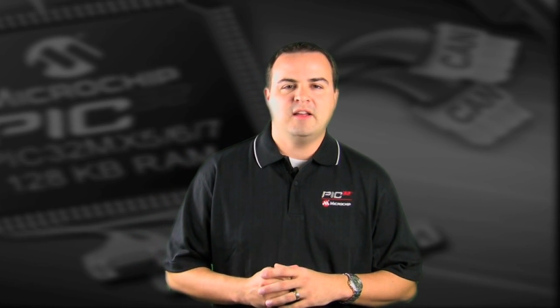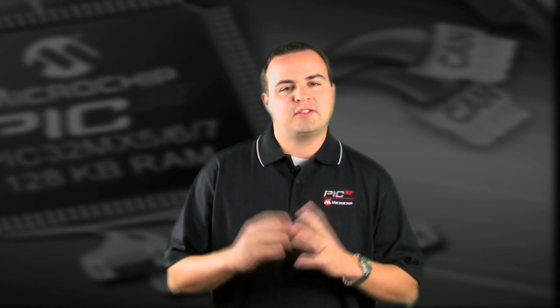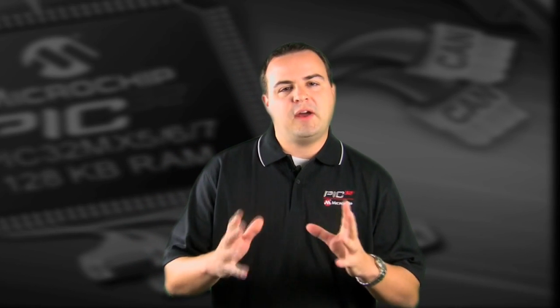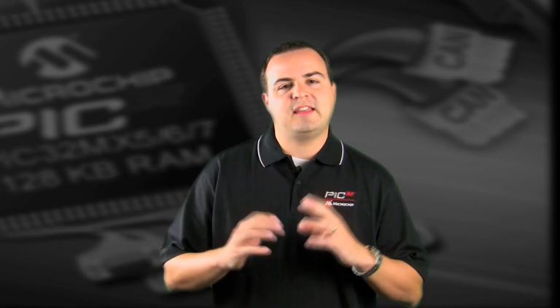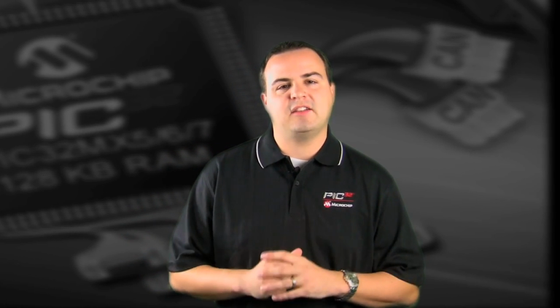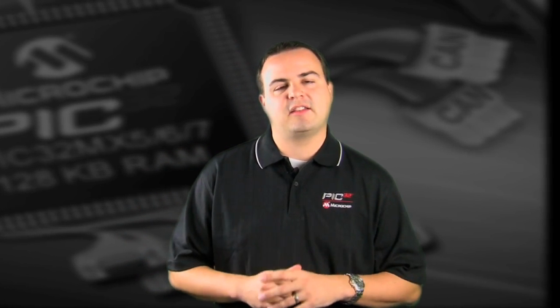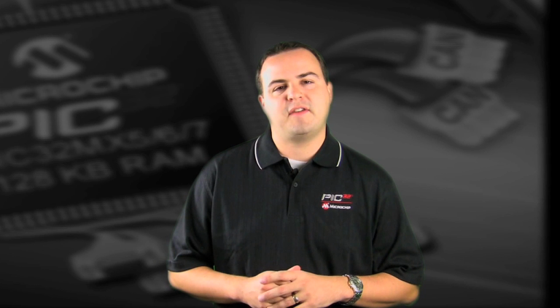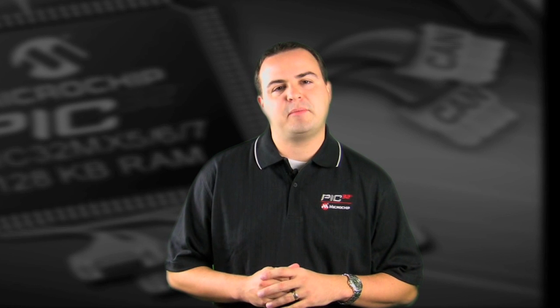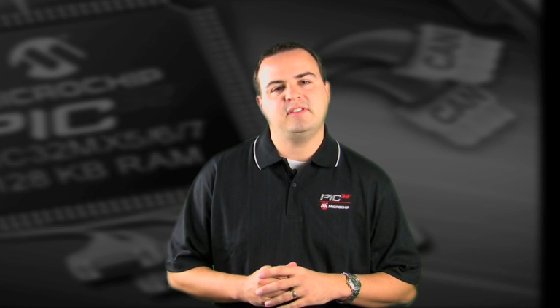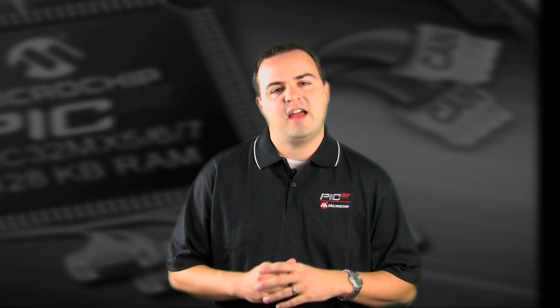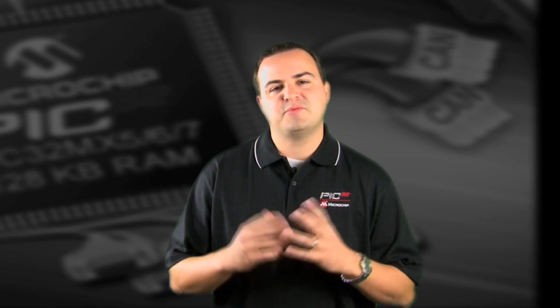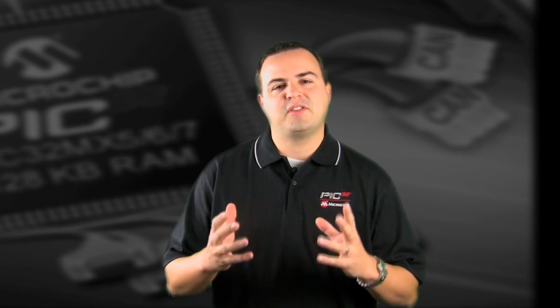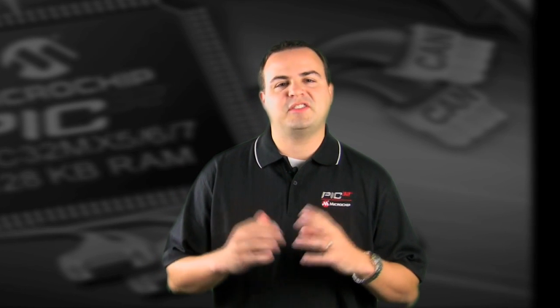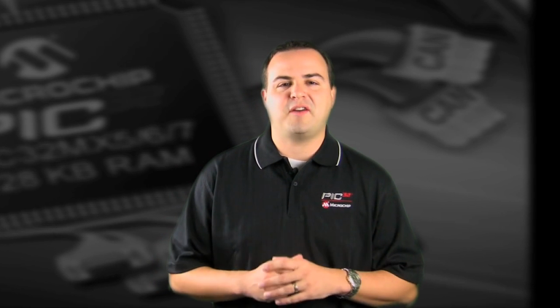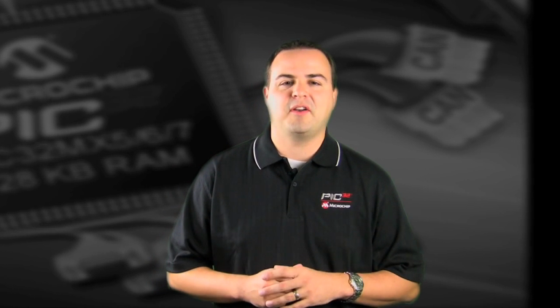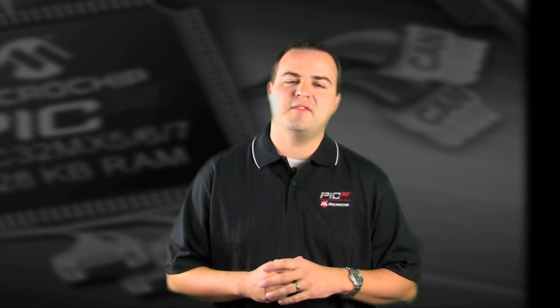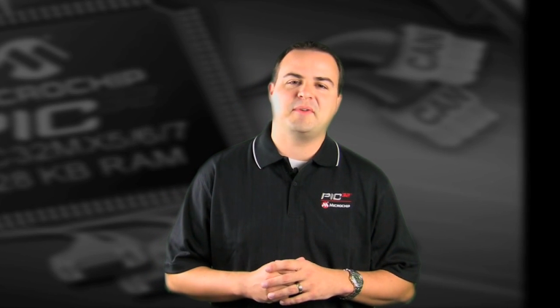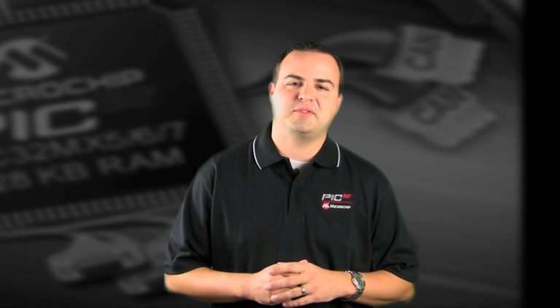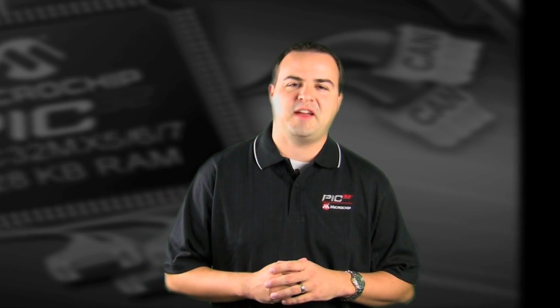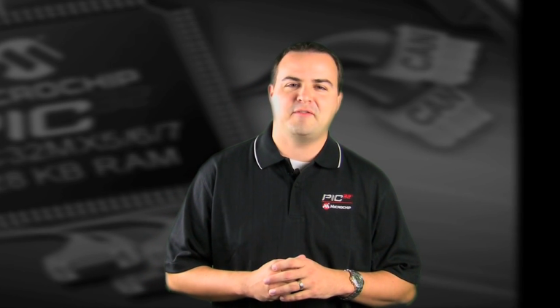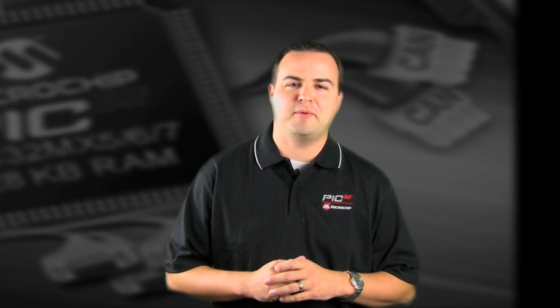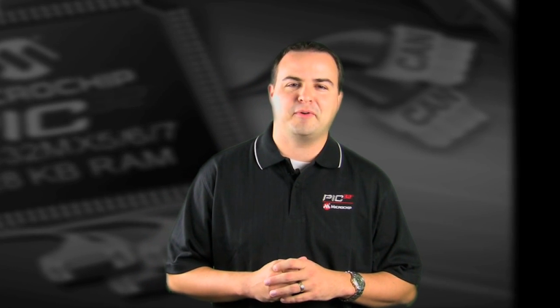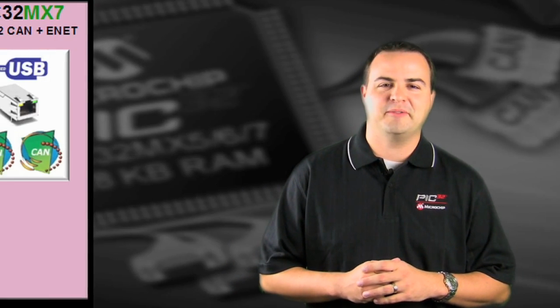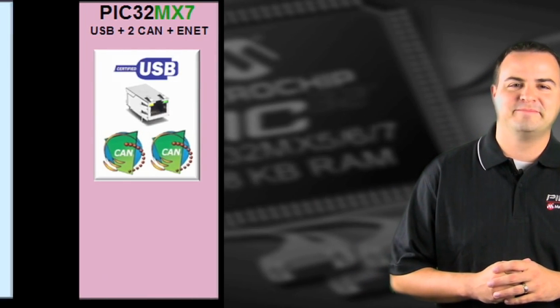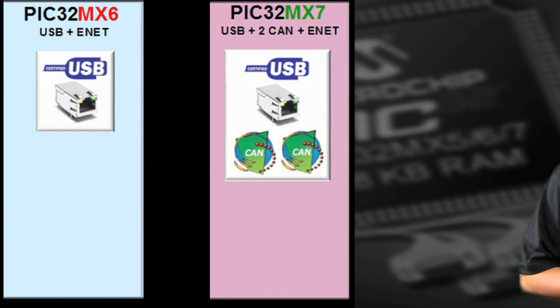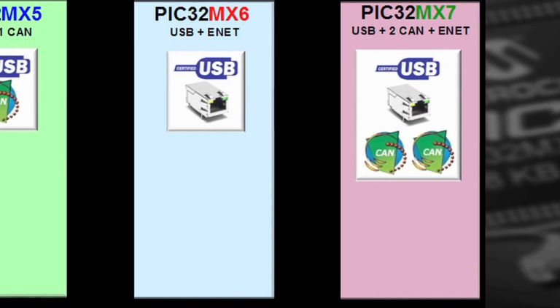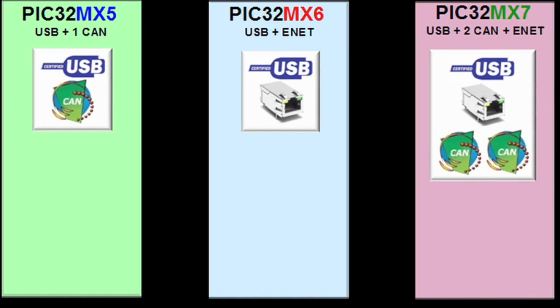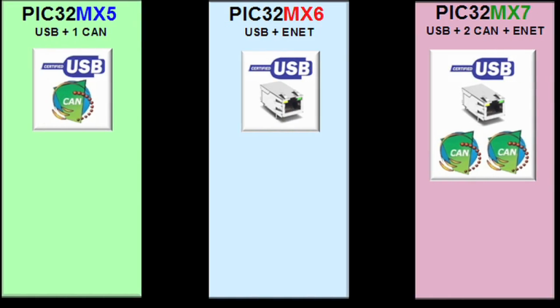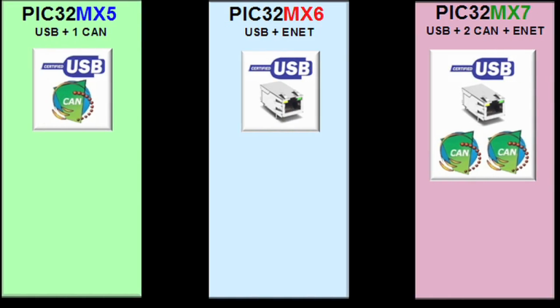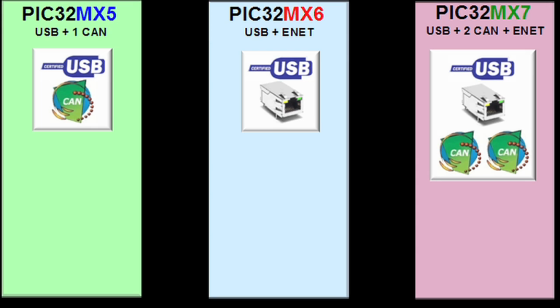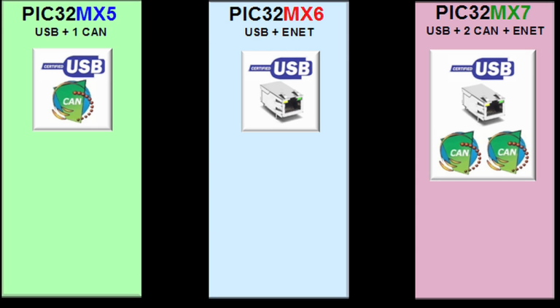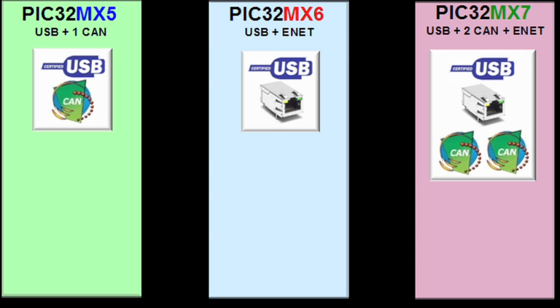Let's go ahead and take a look at the families, as well as the software and the development tools we have available for you. There are three new families for the PIC32.